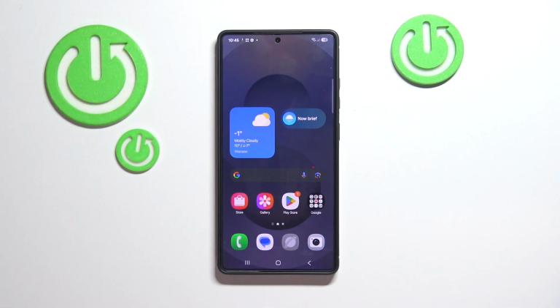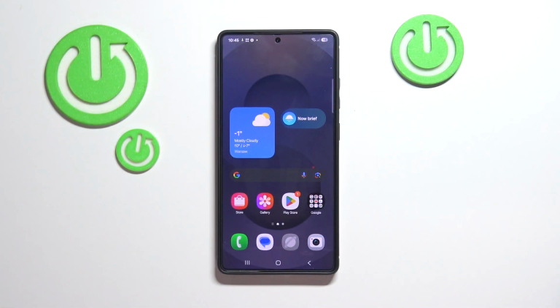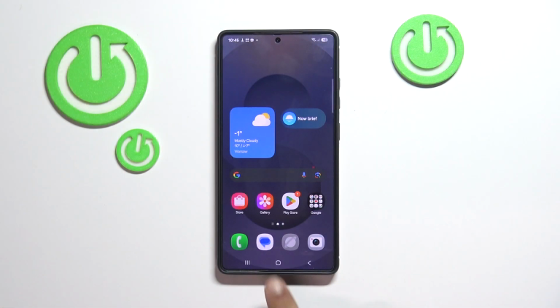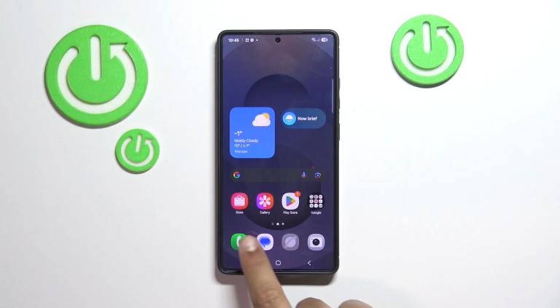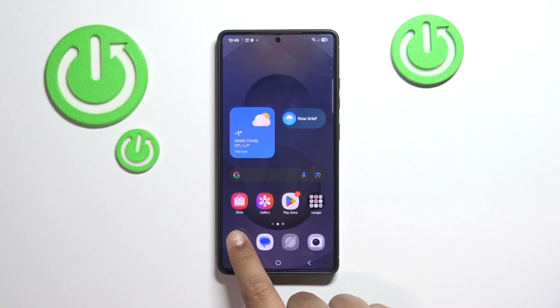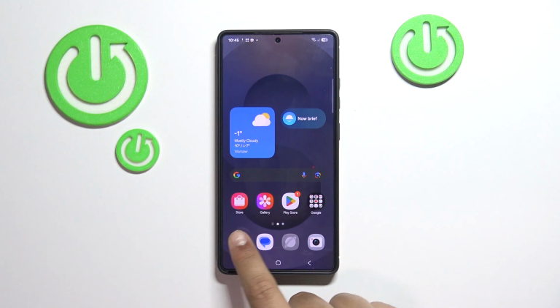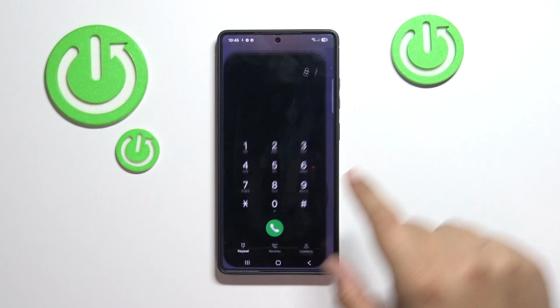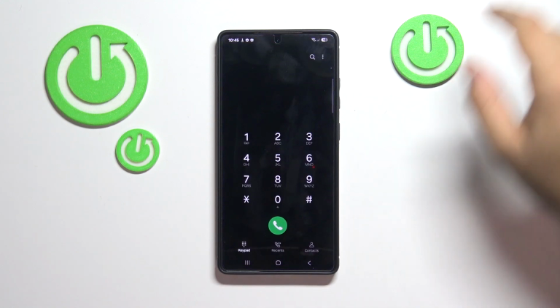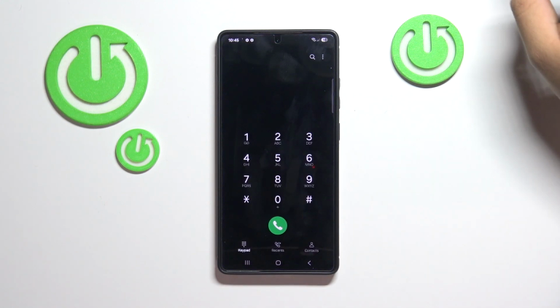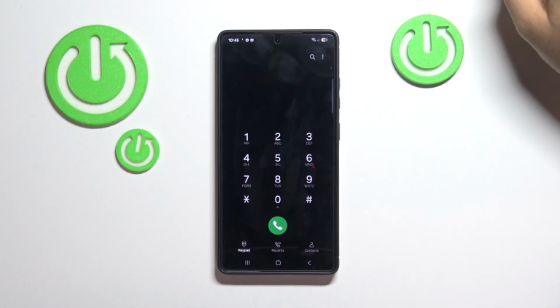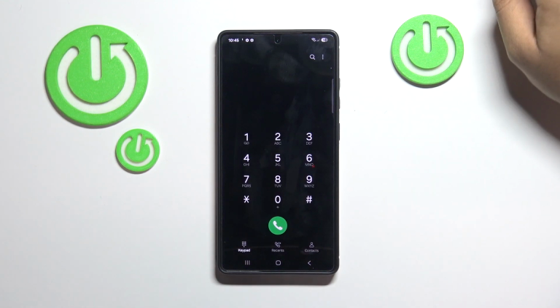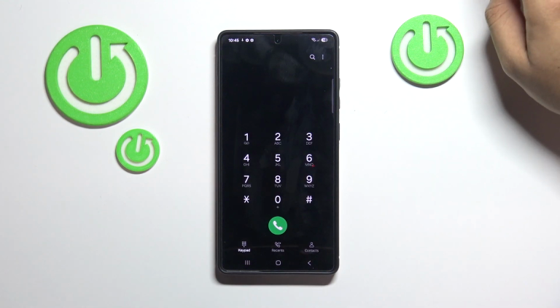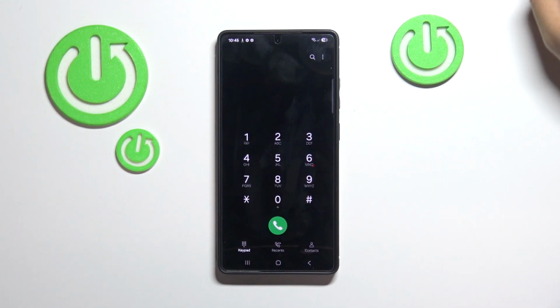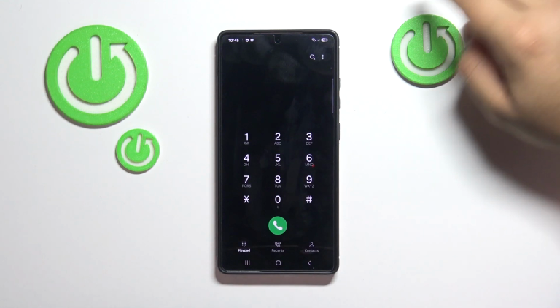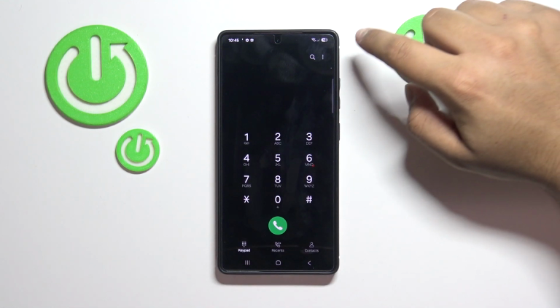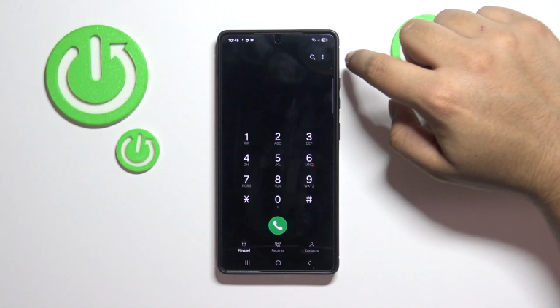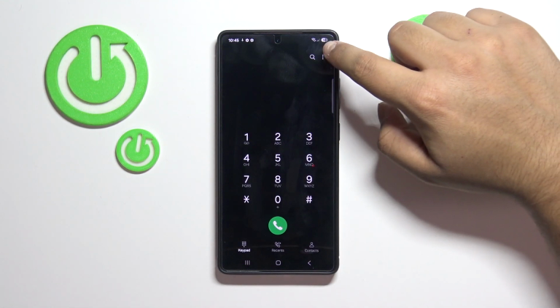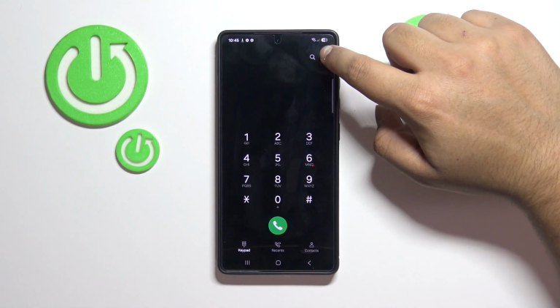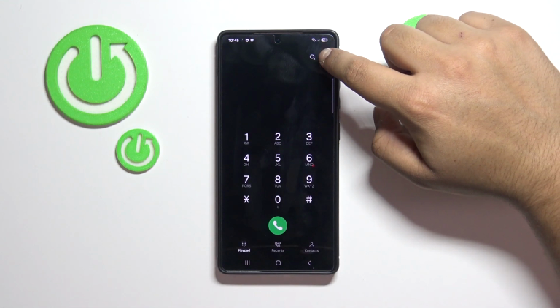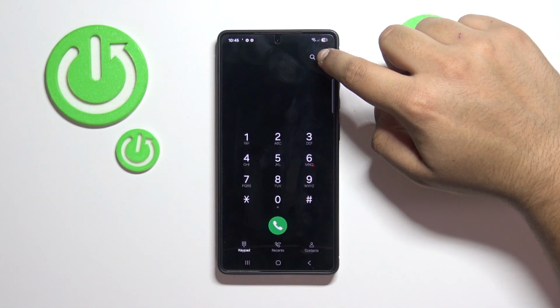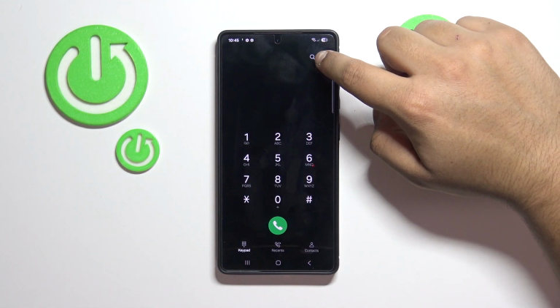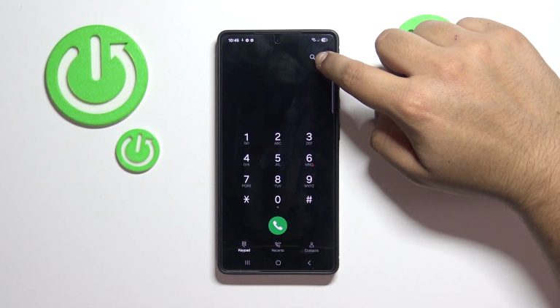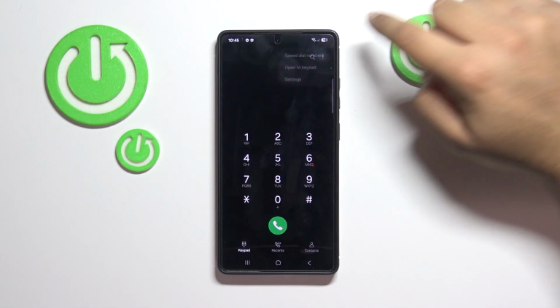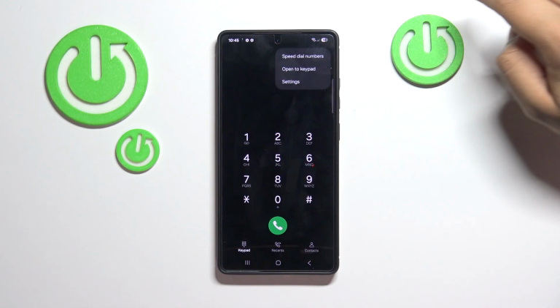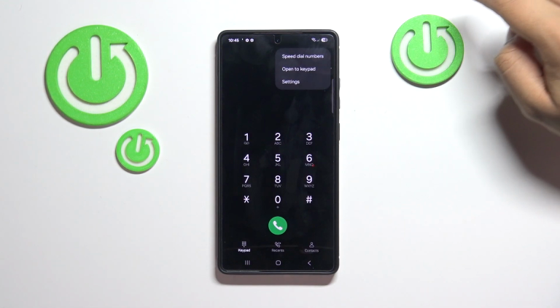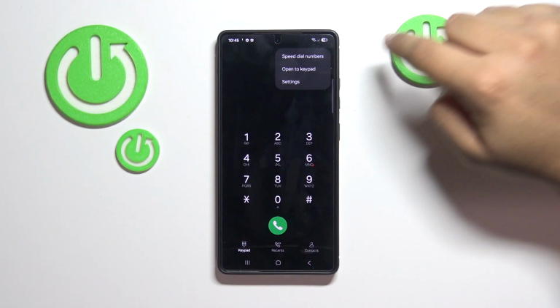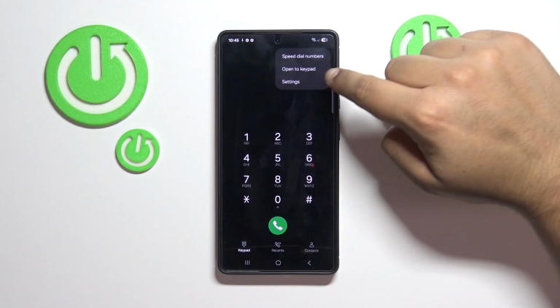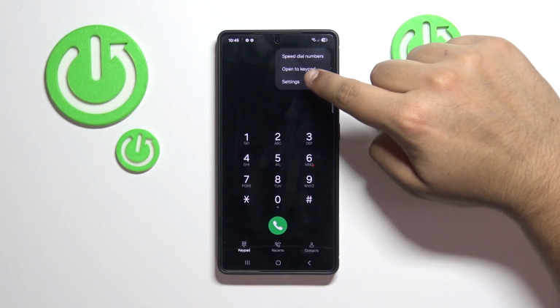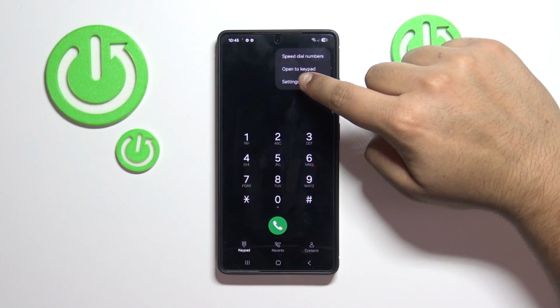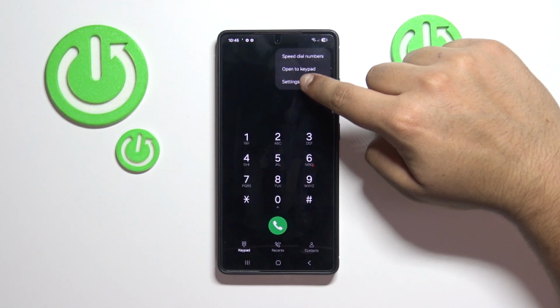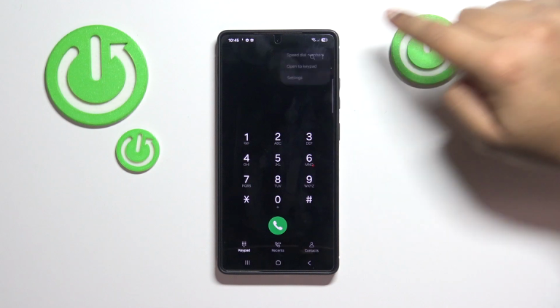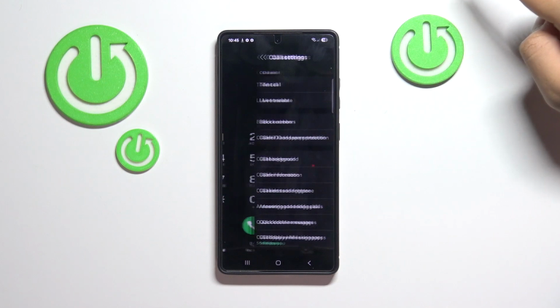First, open up your phone app and press the three little dots in the upper right corner and press Settings.